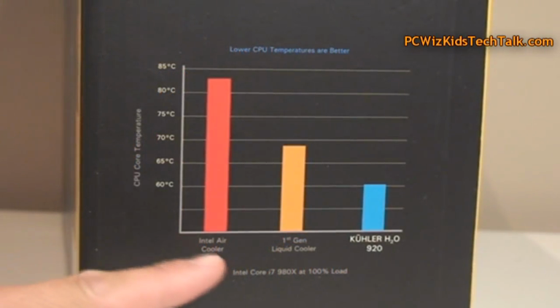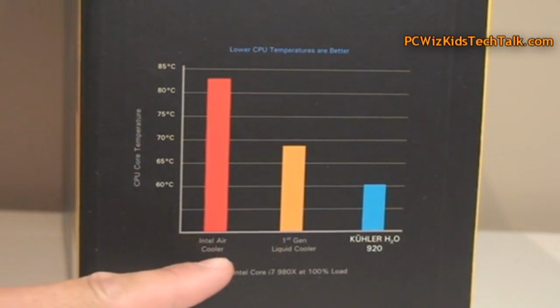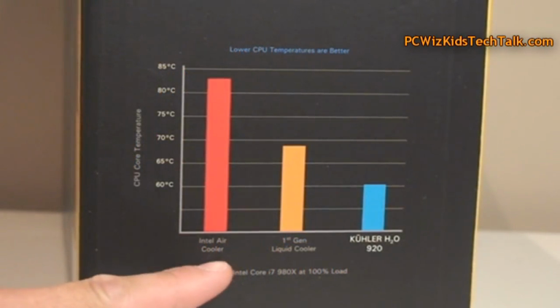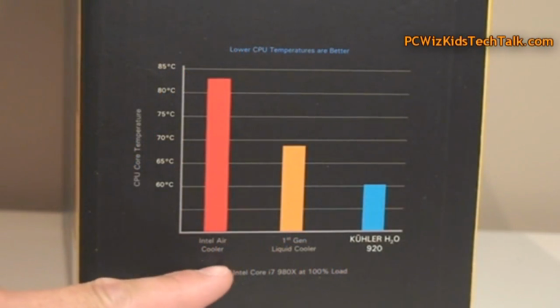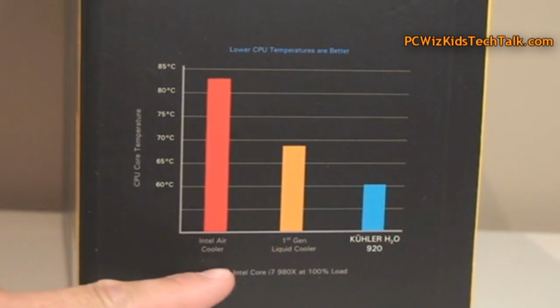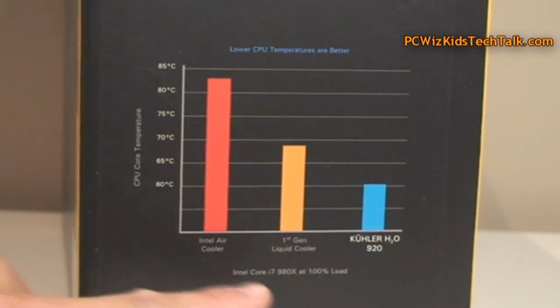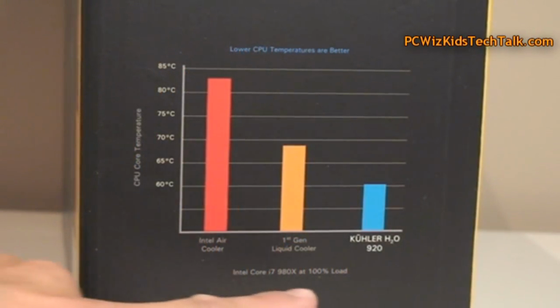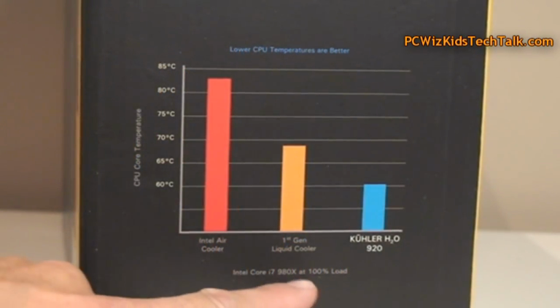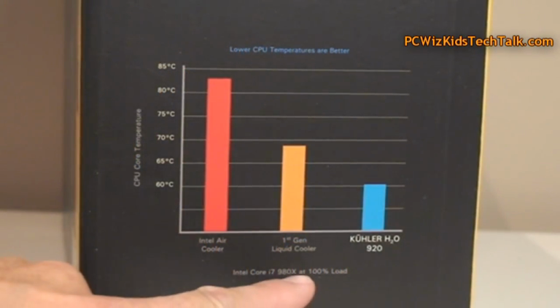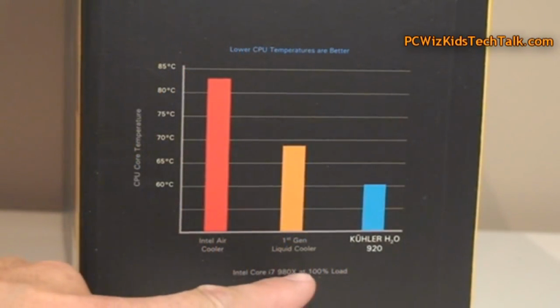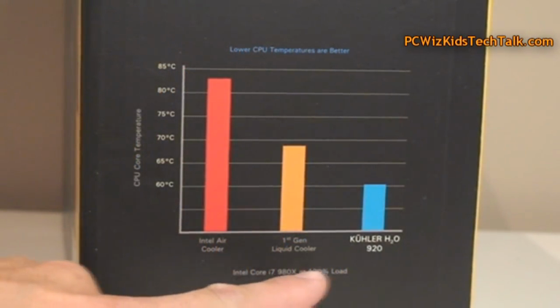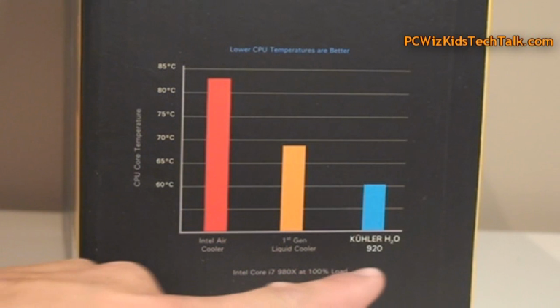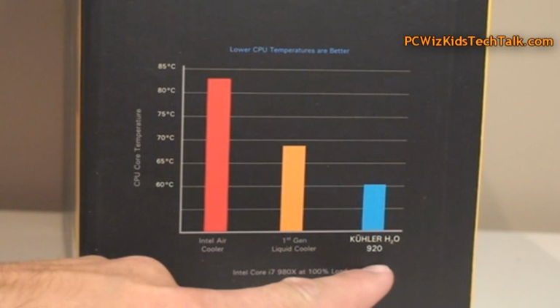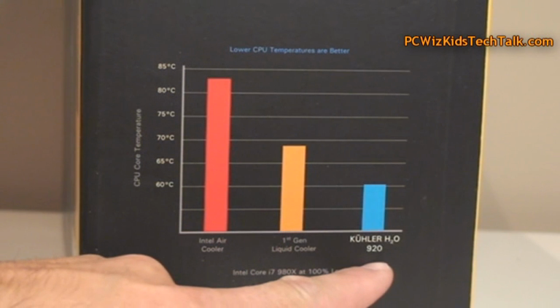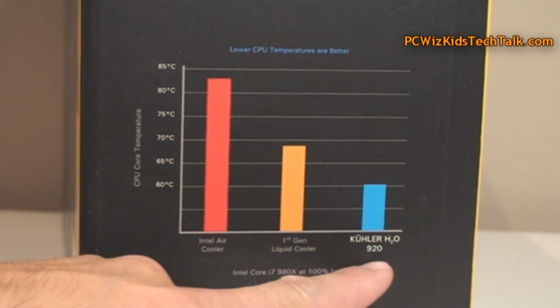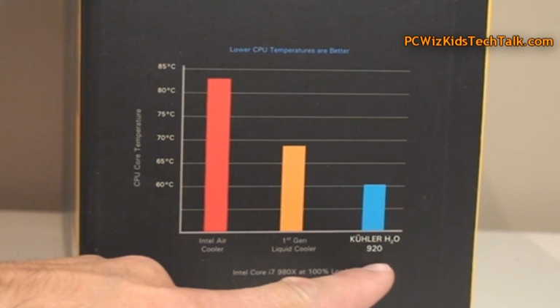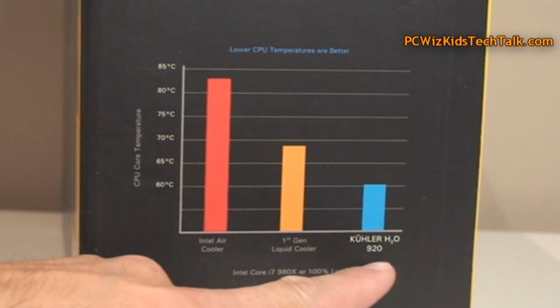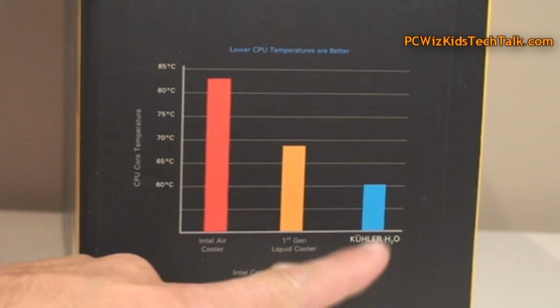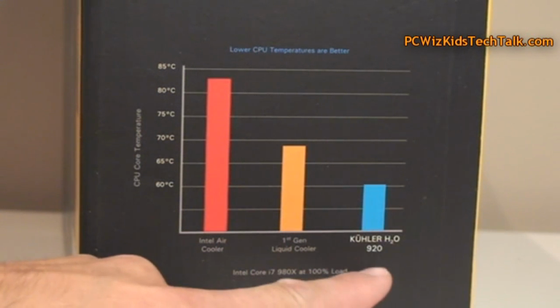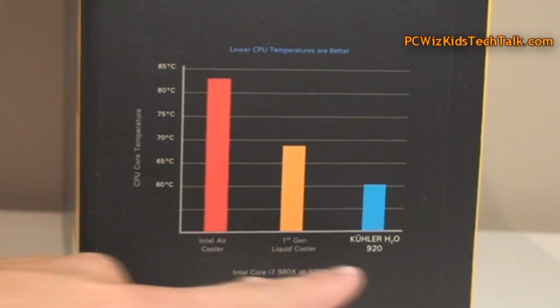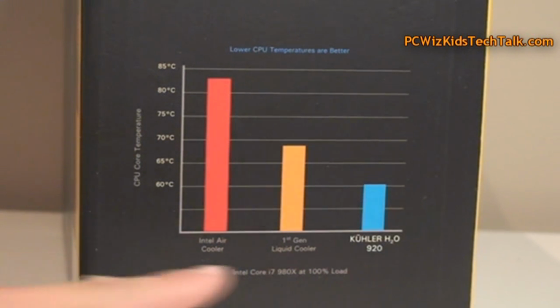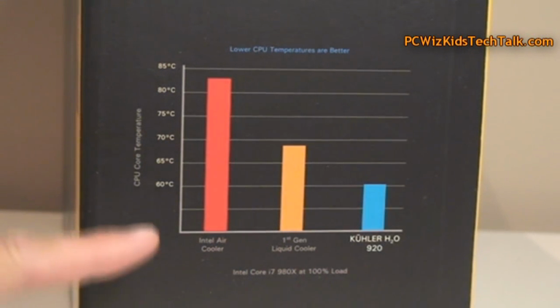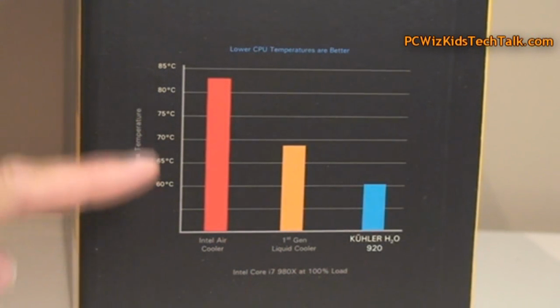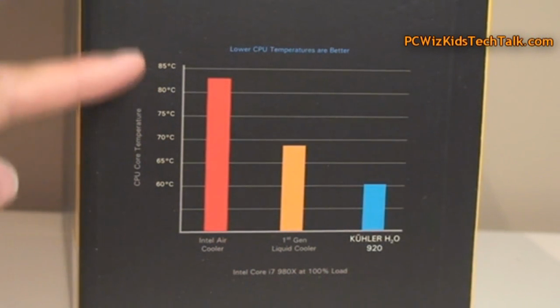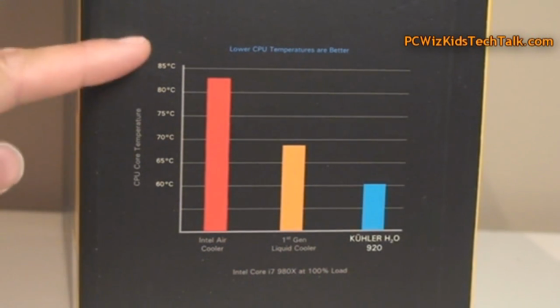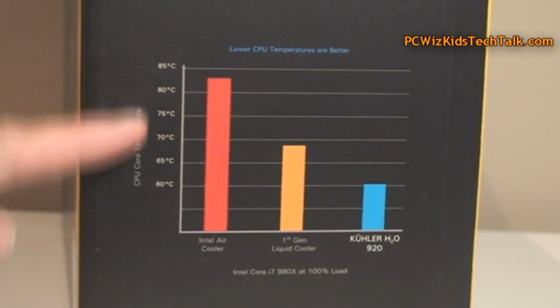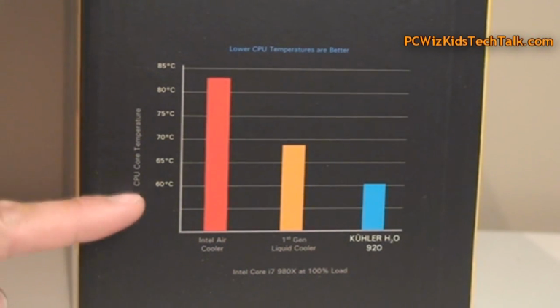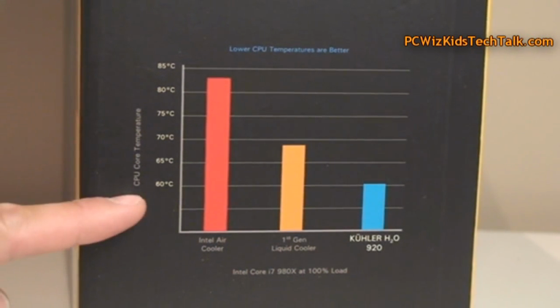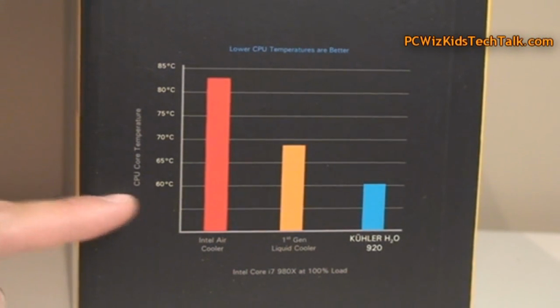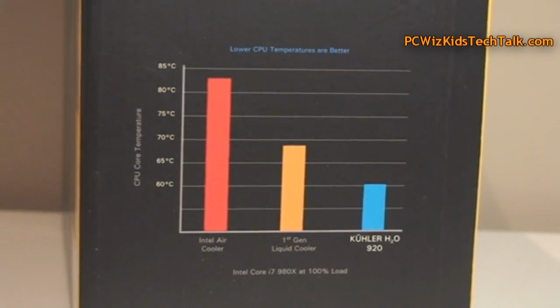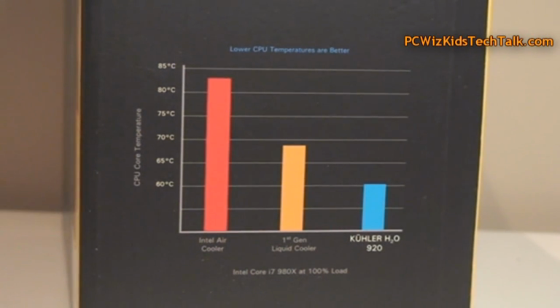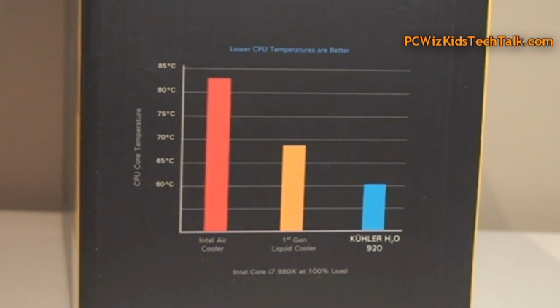Looking at the box, it says that compared to previous generations, temperatures have got to go down.